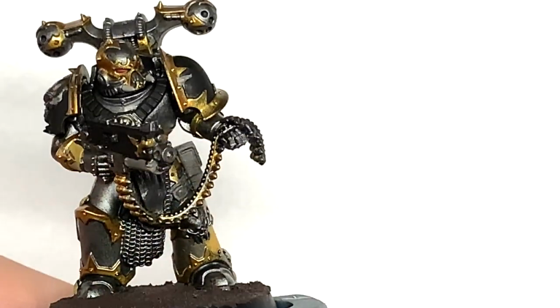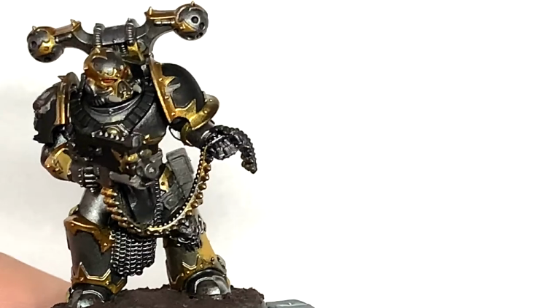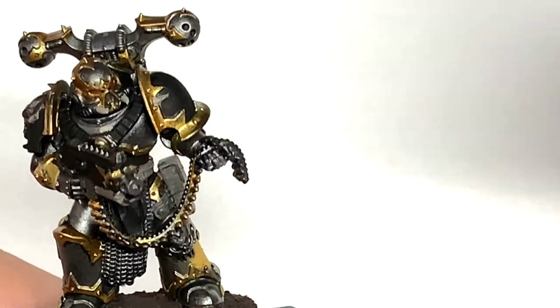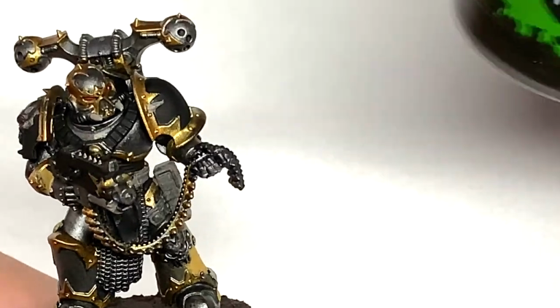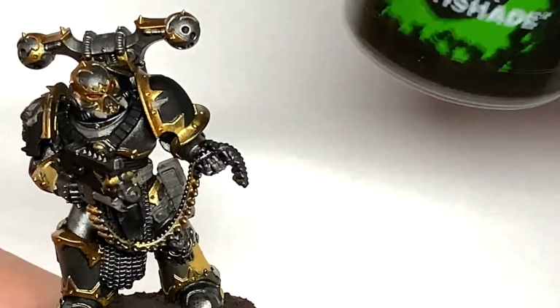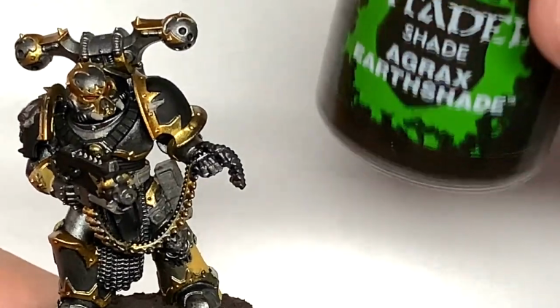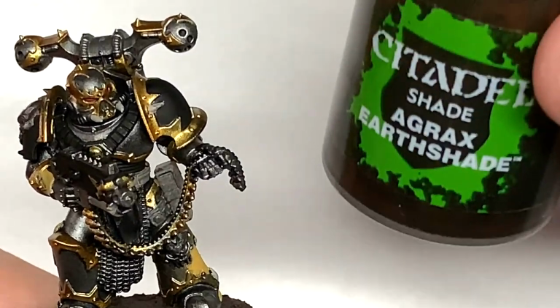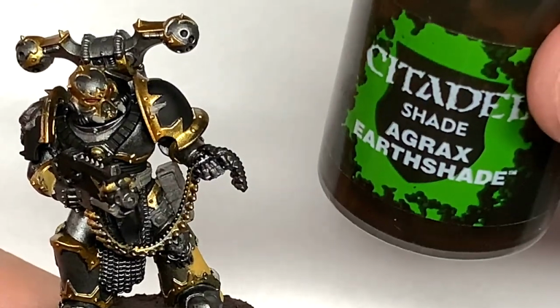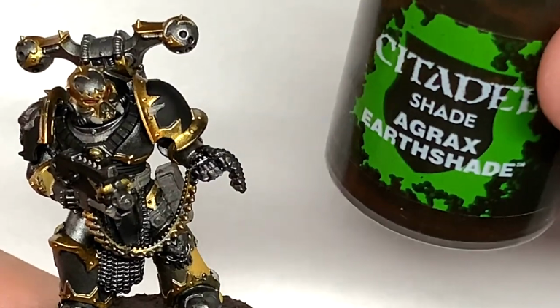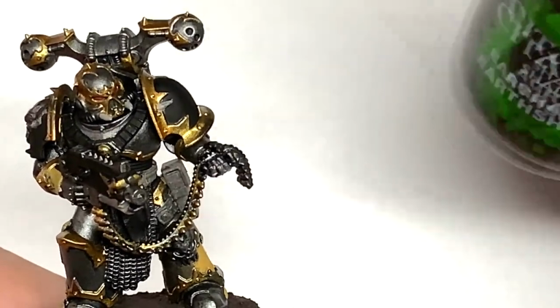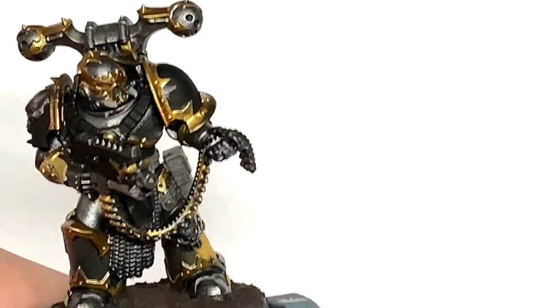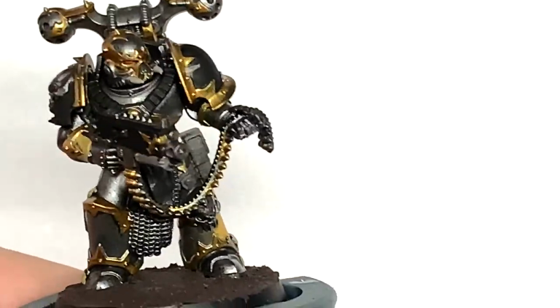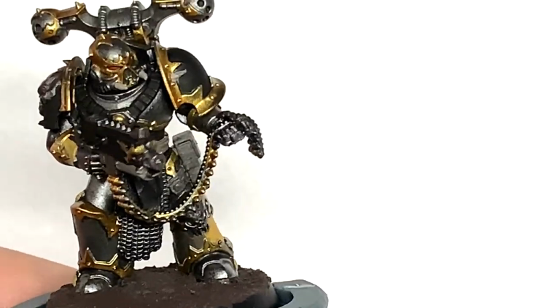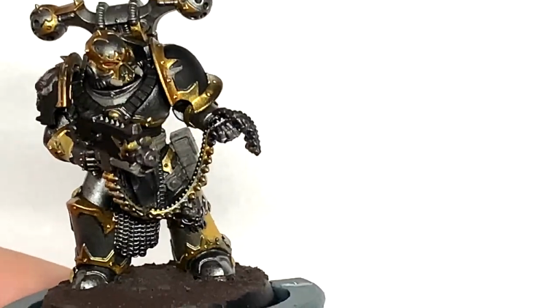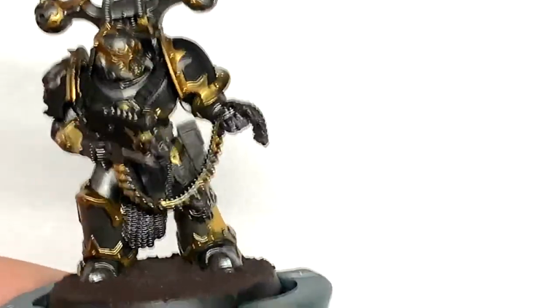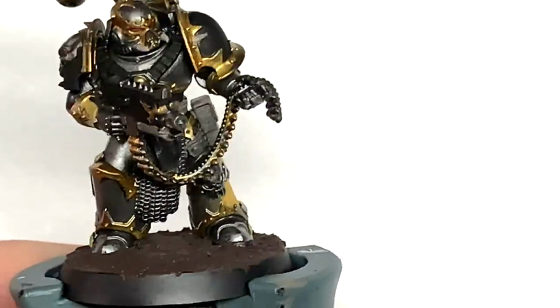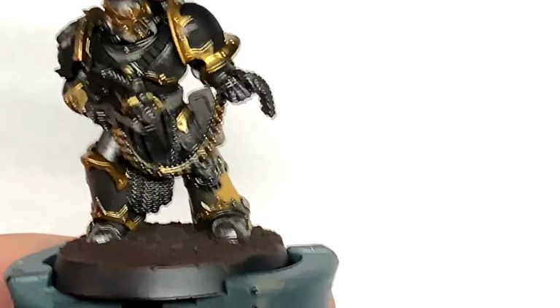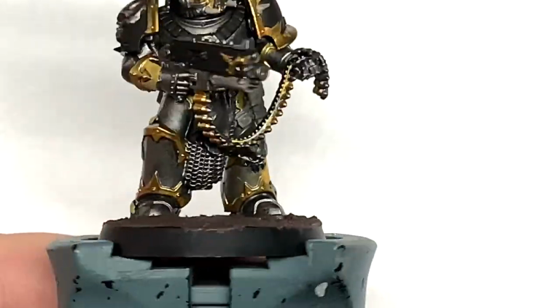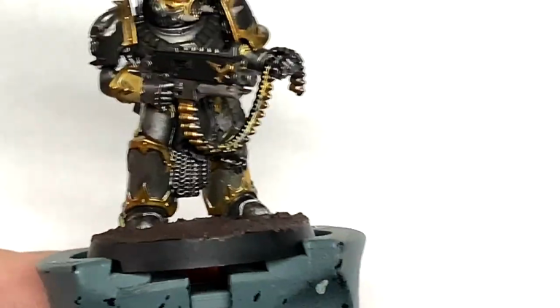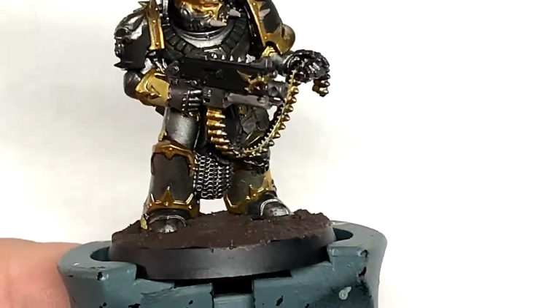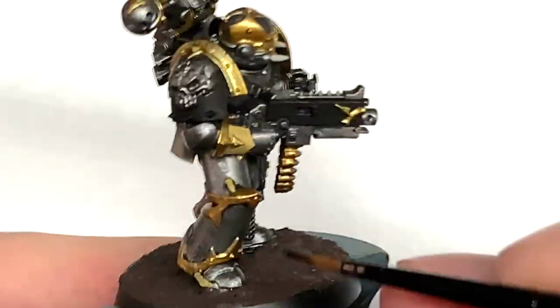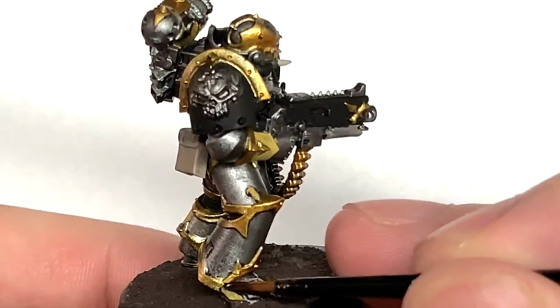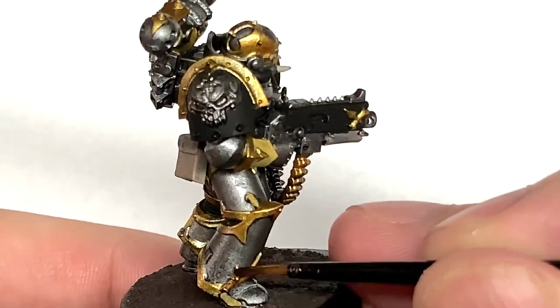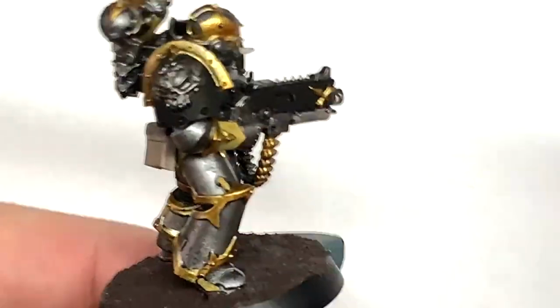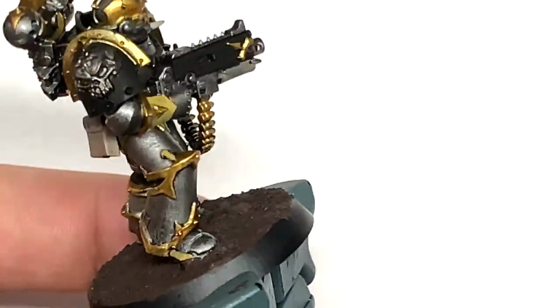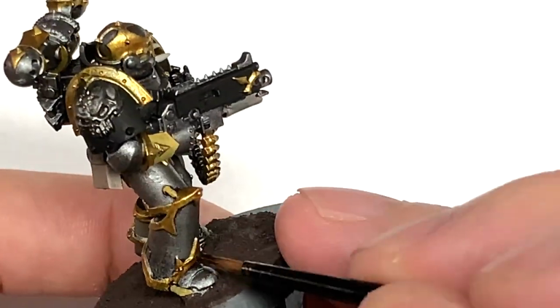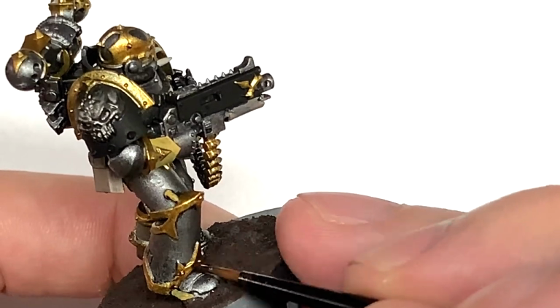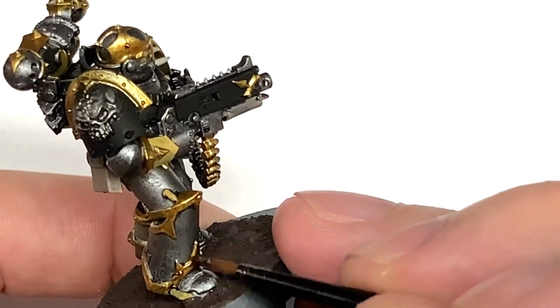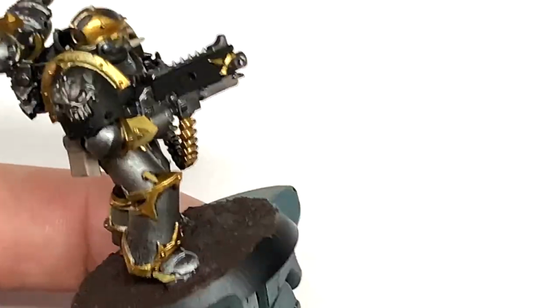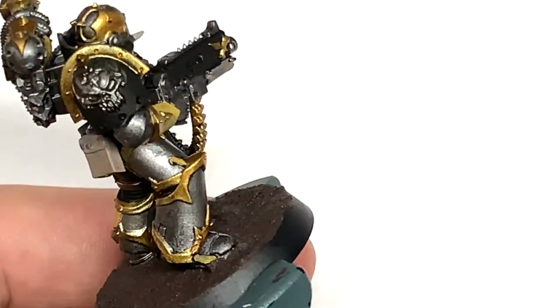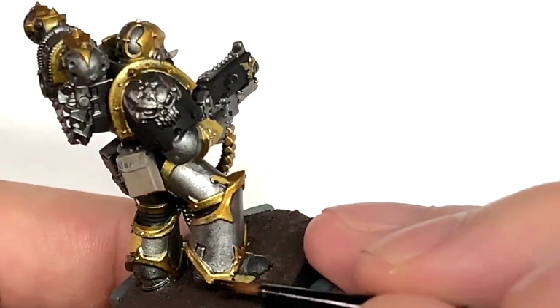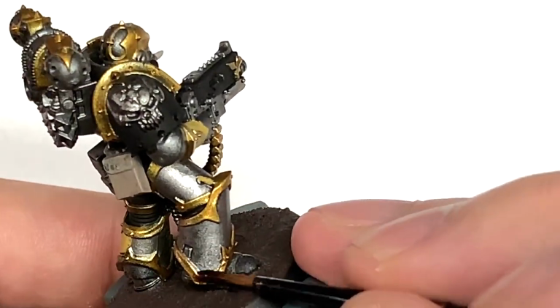Next up it's Citadel Agrax Earthshade. I'm going to use this to do all of the gold trim on the armour.